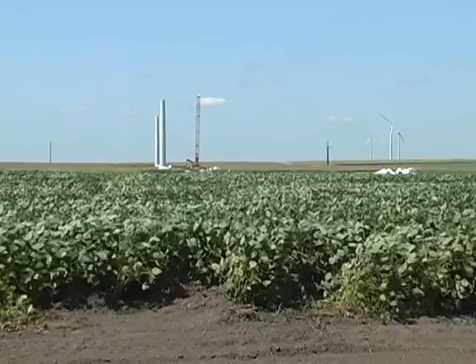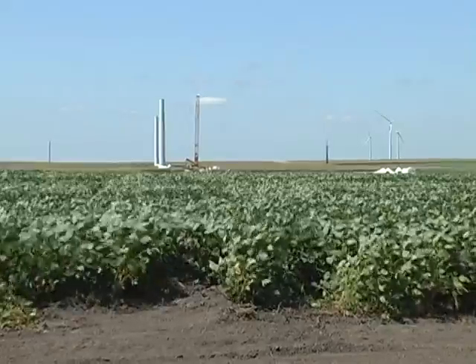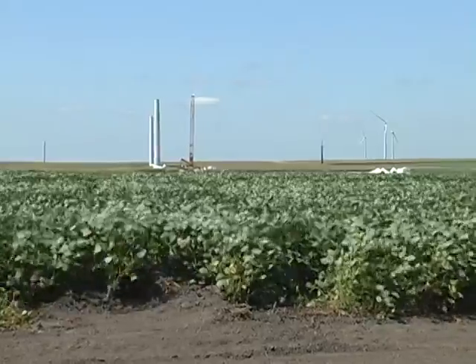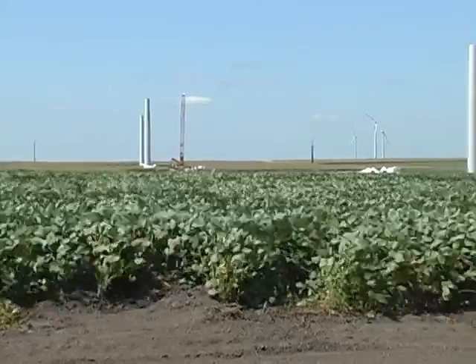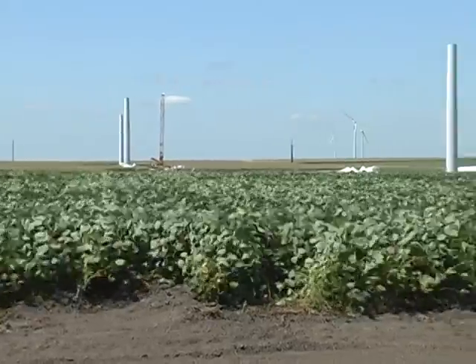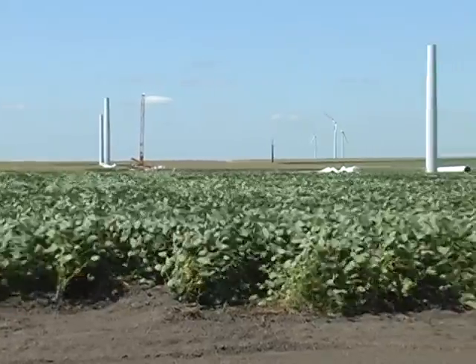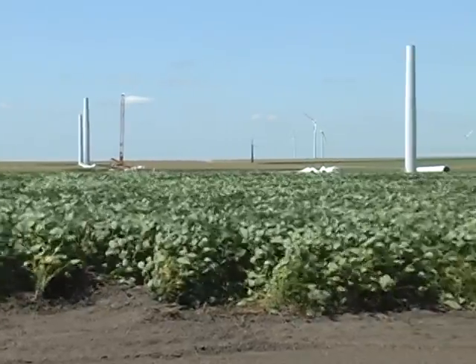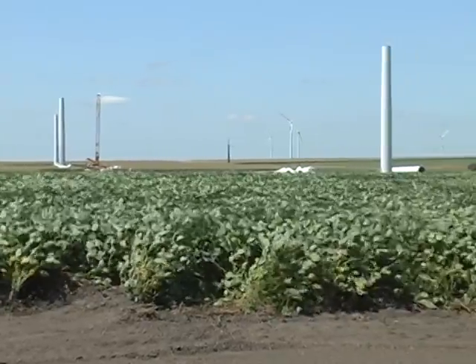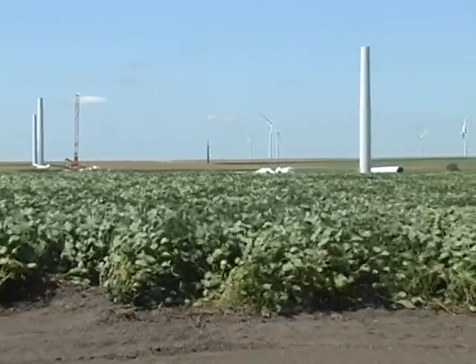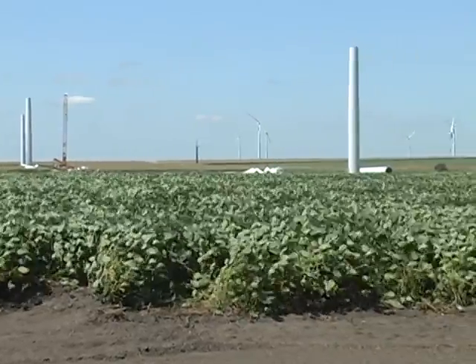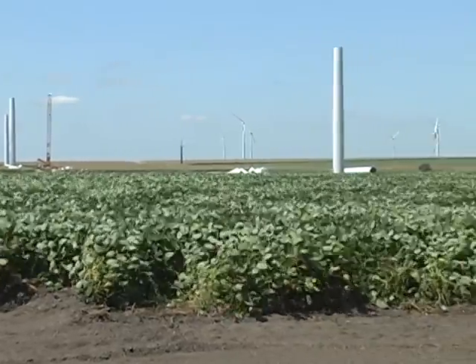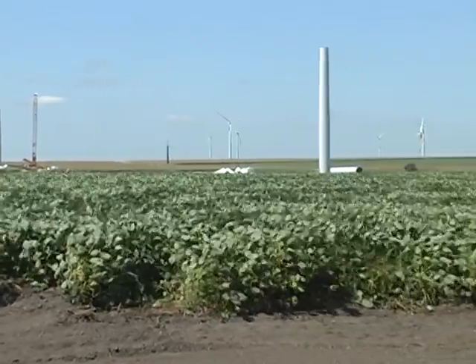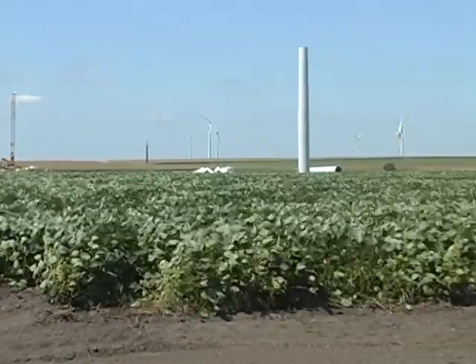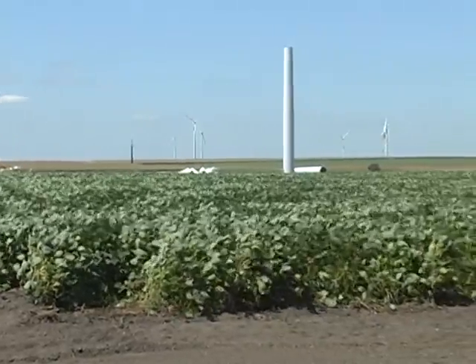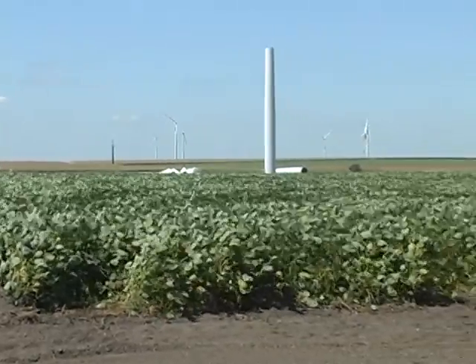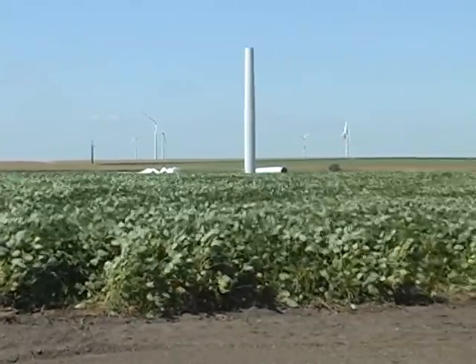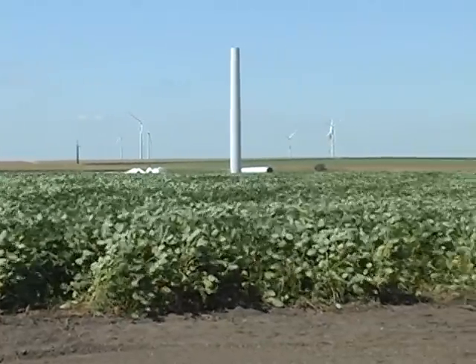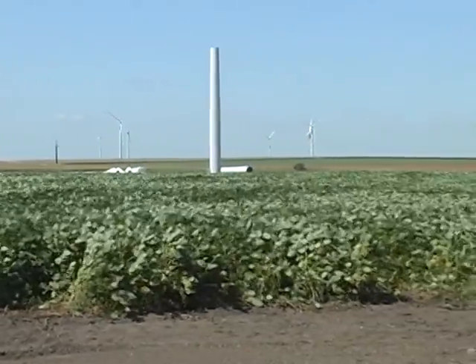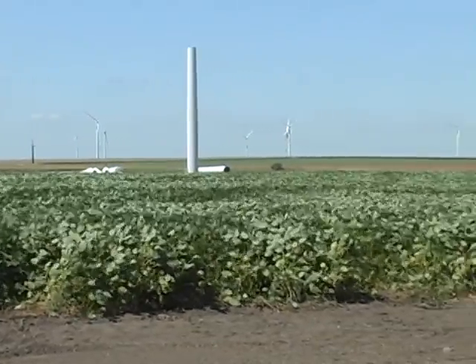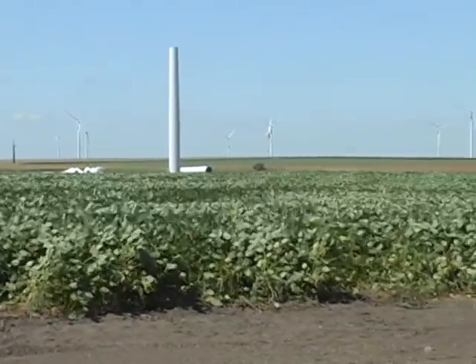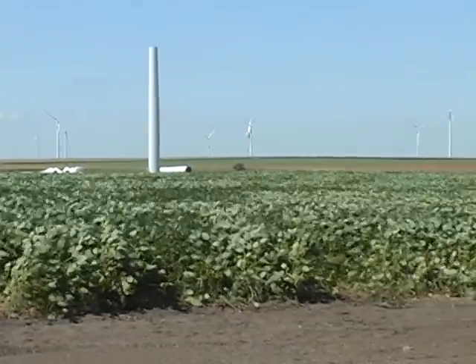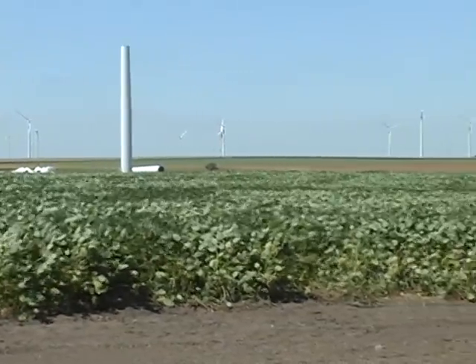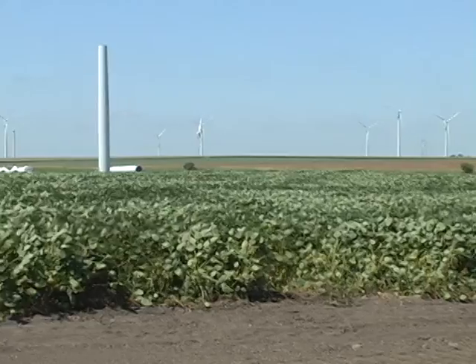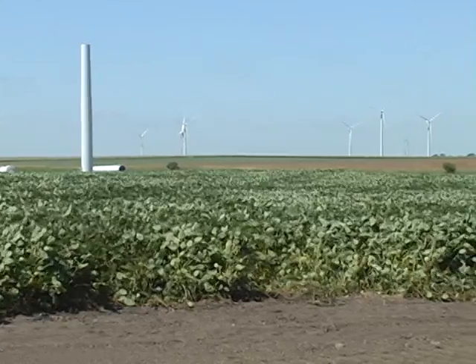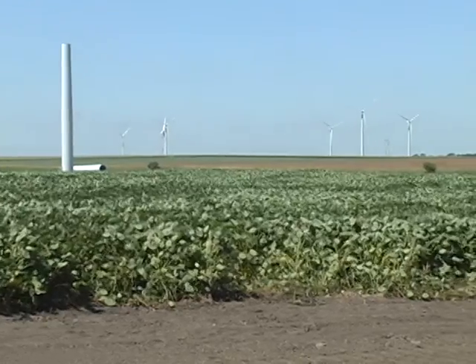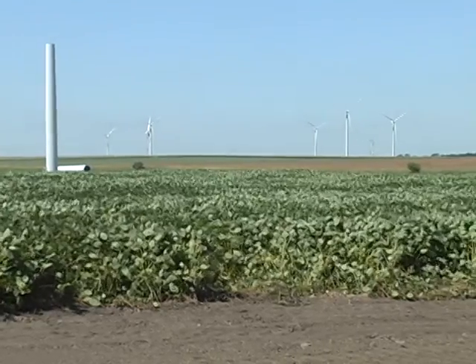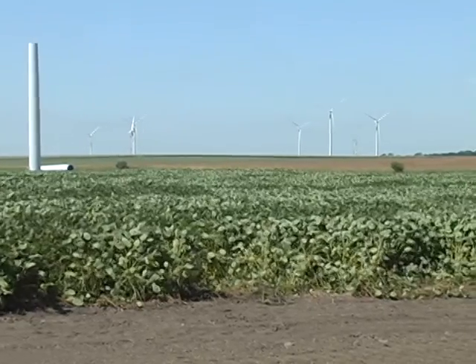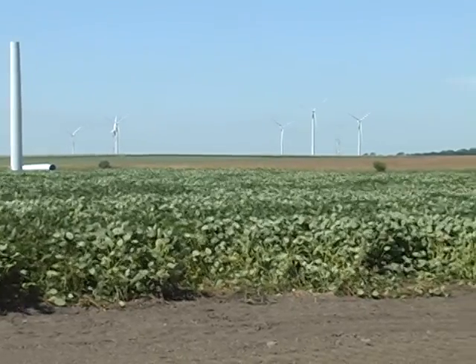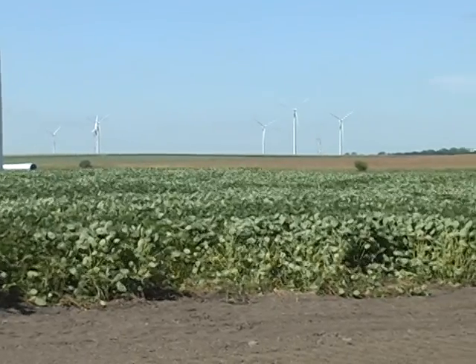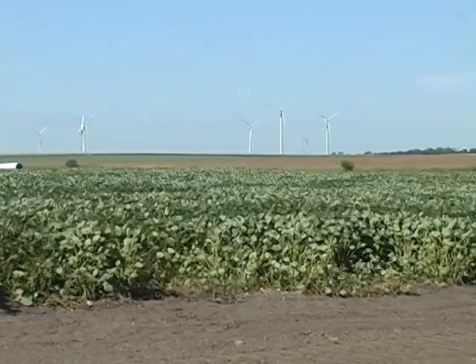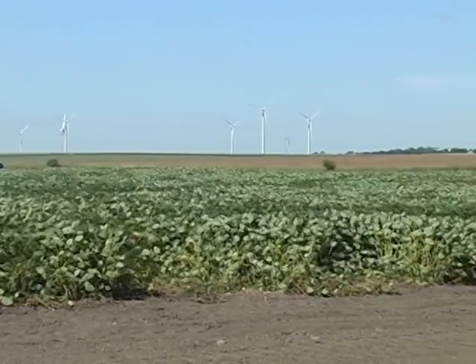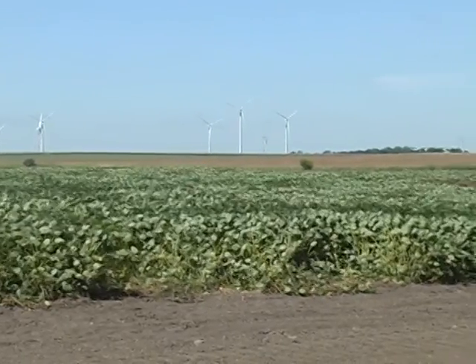Once the wind generation site is complete, the crop field goes back into full production except for the access road required for each tower.